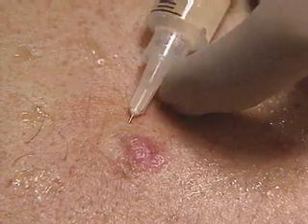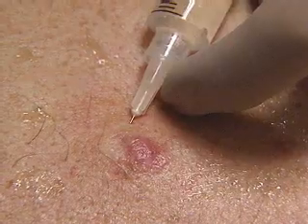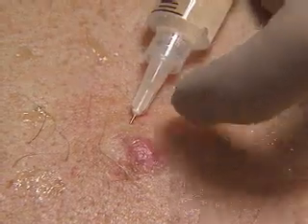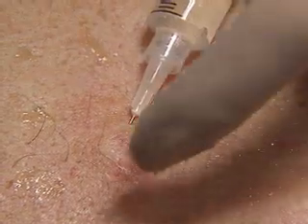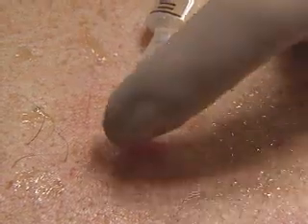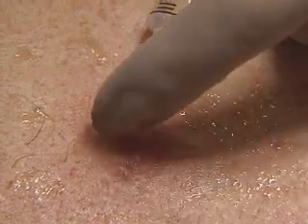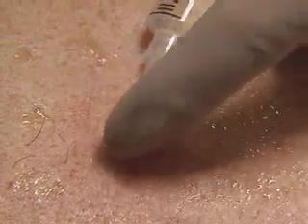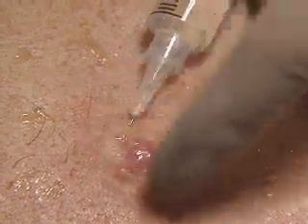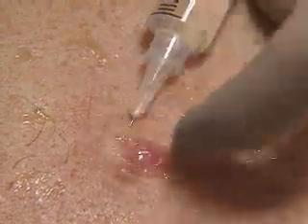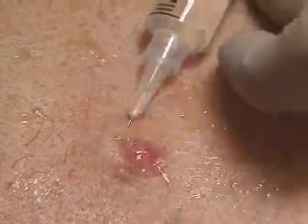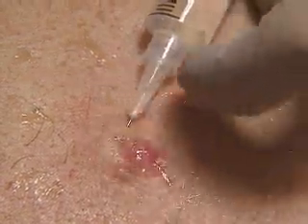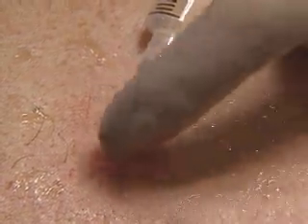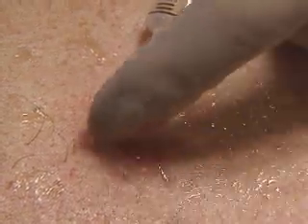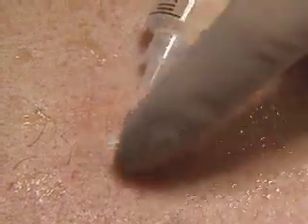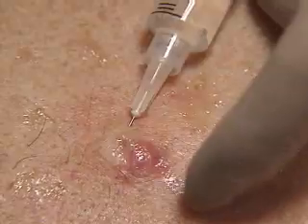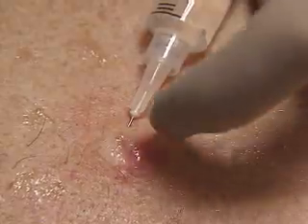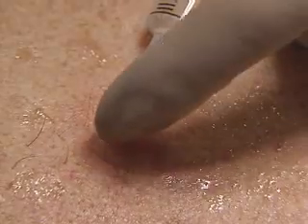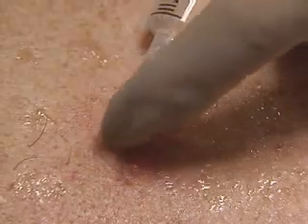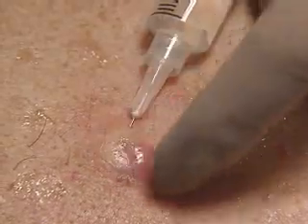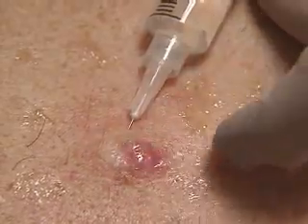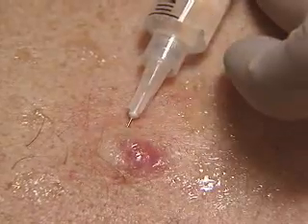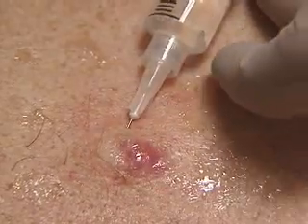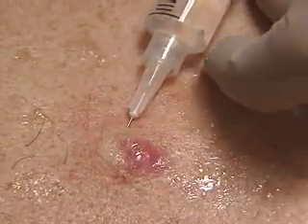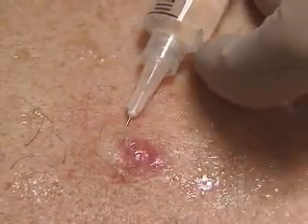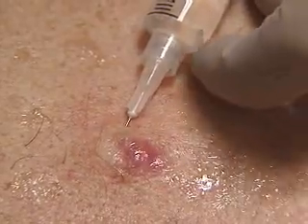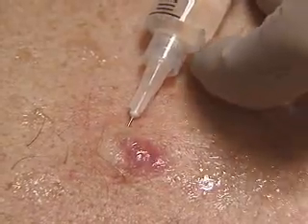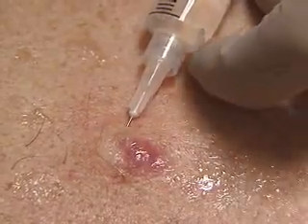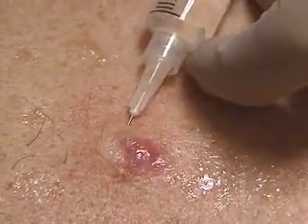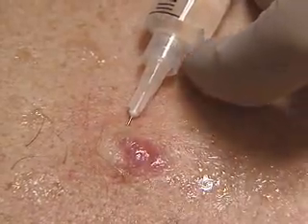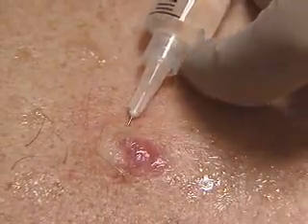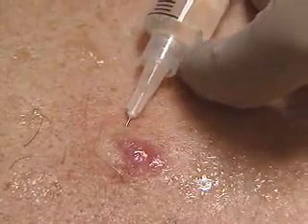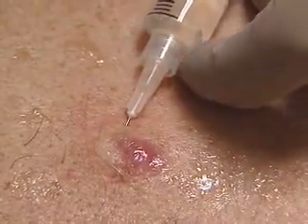You may see a slight blanching of the skin. That's telling us the infiltrate is close to the surface, as it should be.